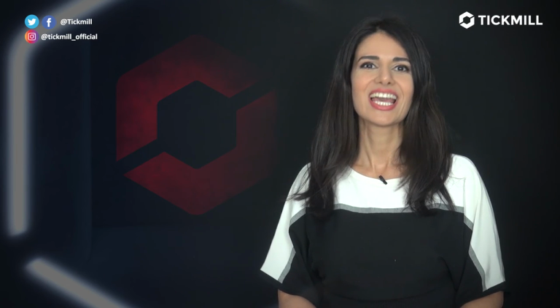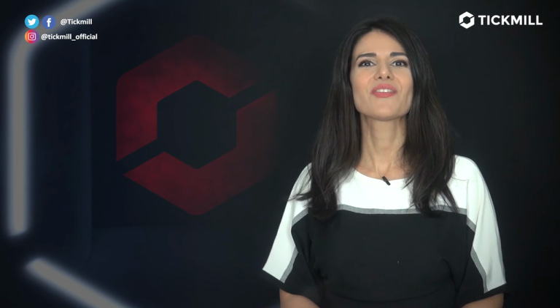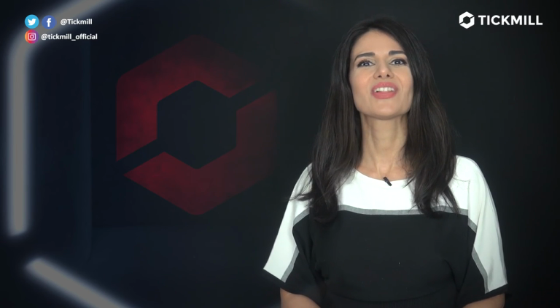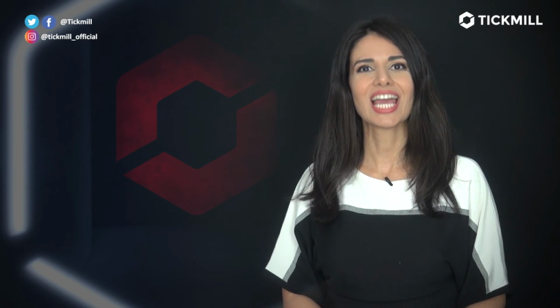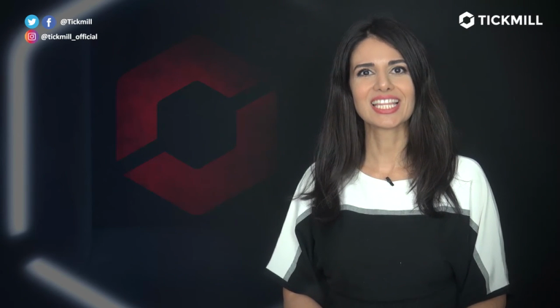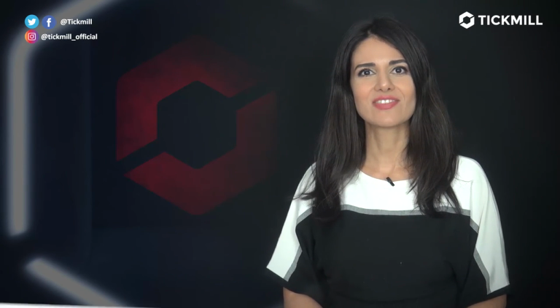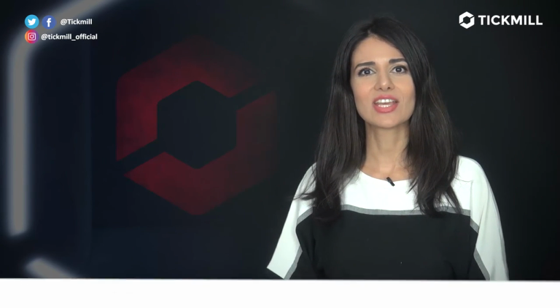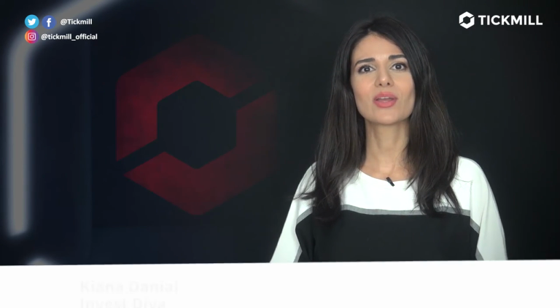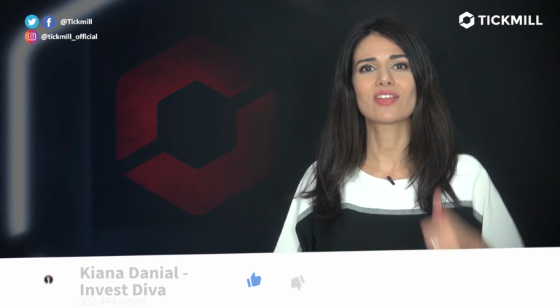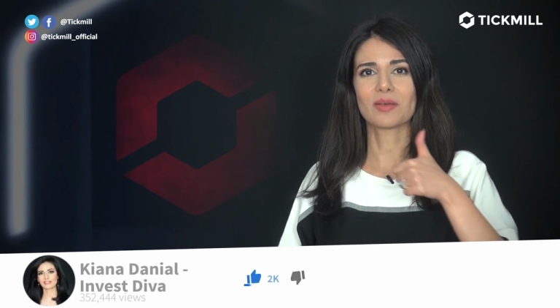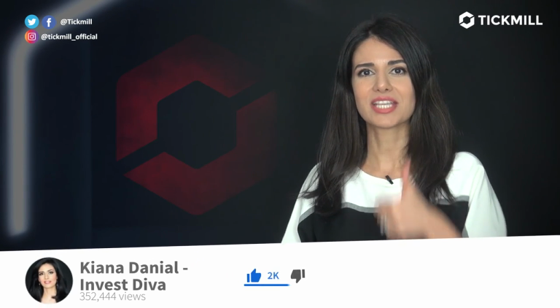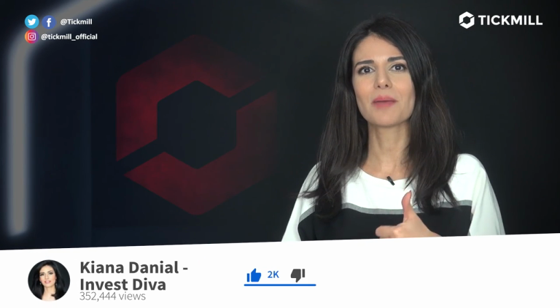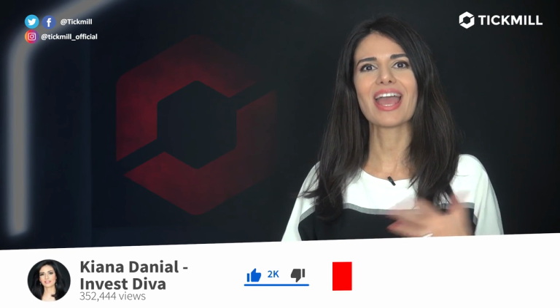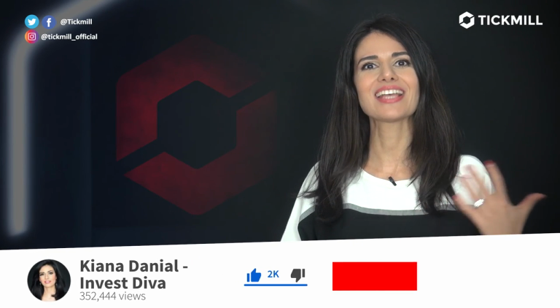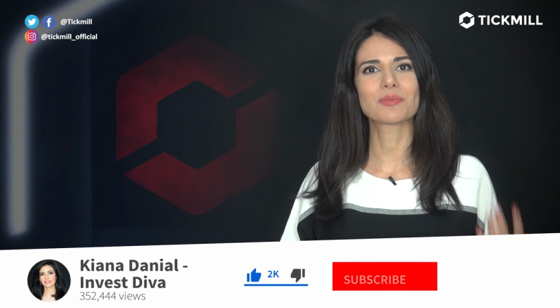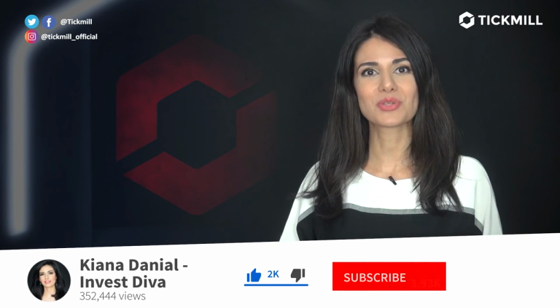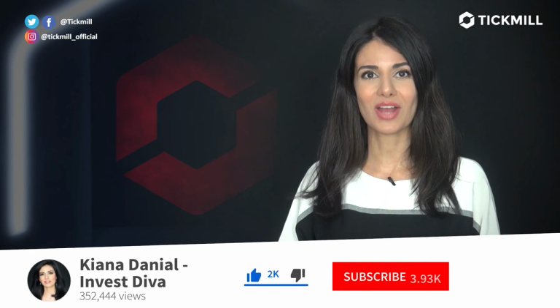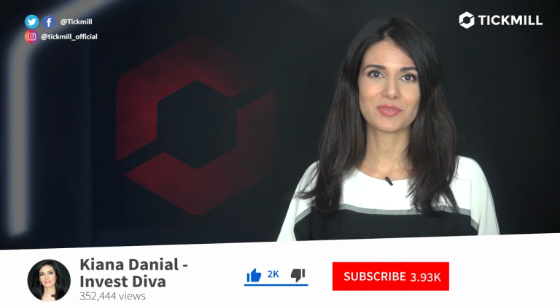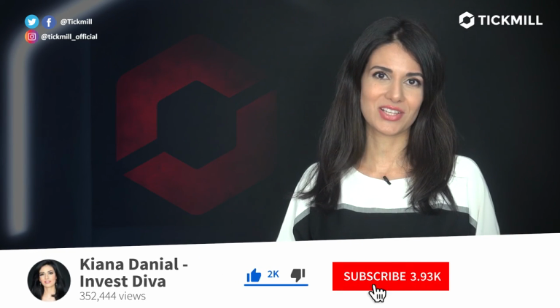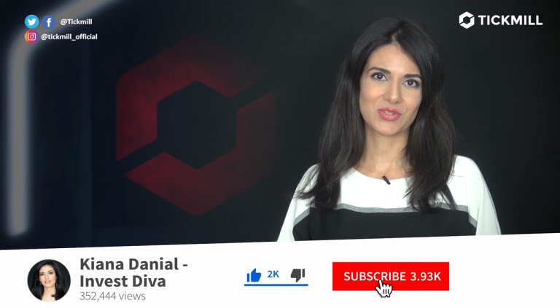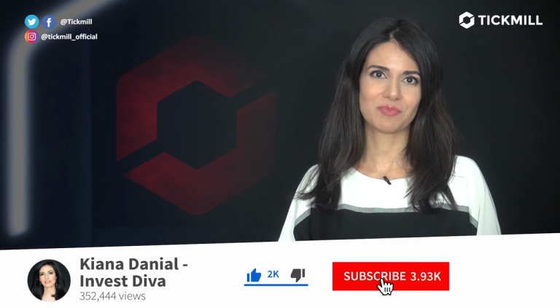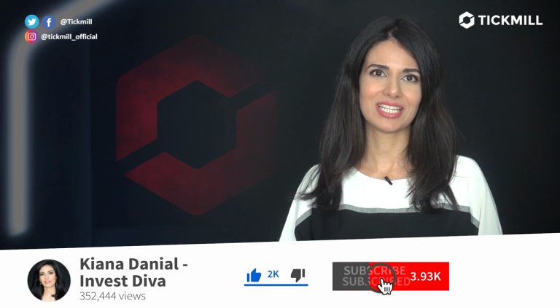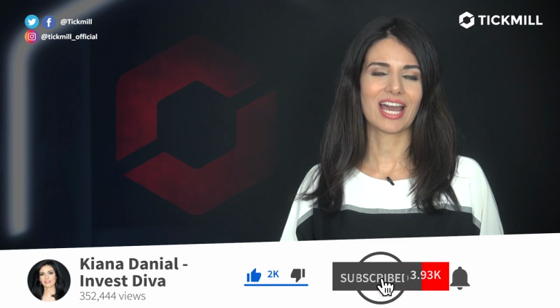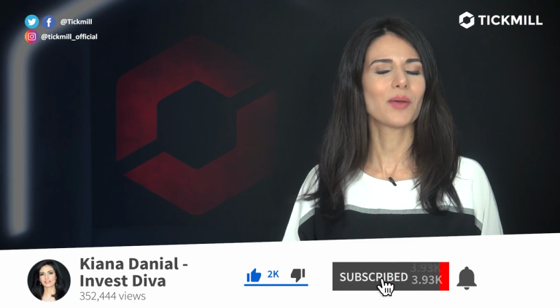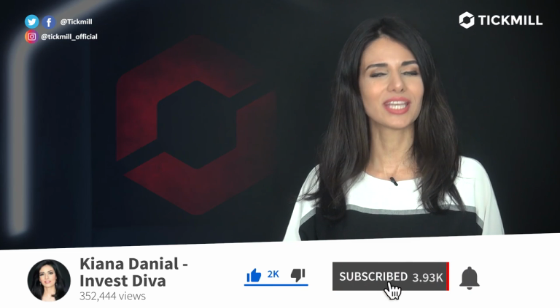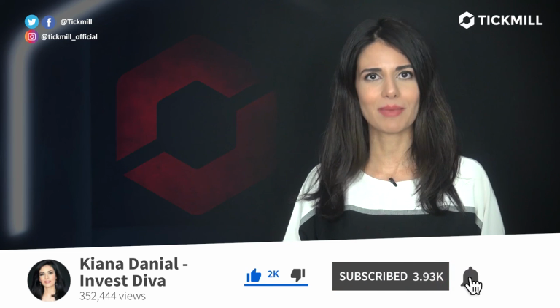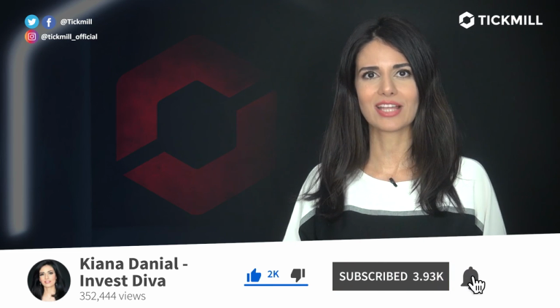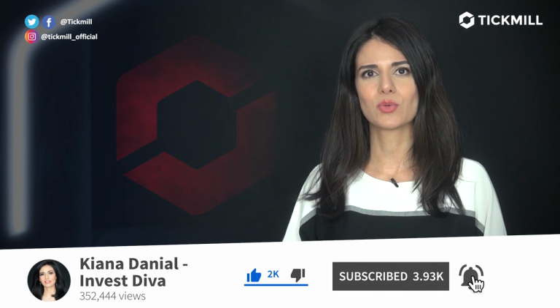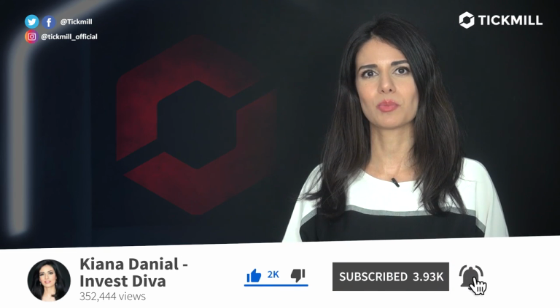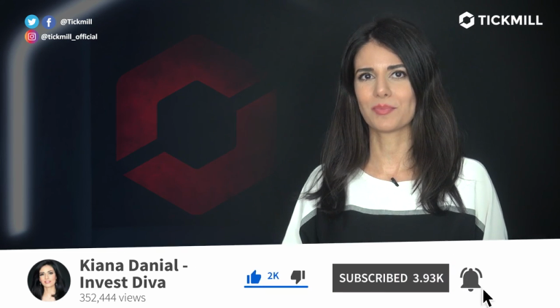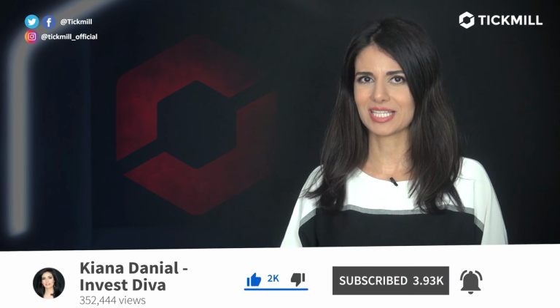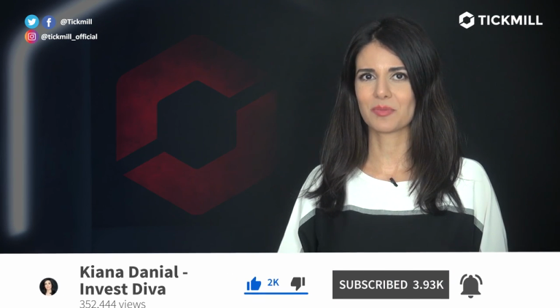If you liked this video, give it a thumbs up and subscribe to our social media. I will get back to you with more updates tomorrow.